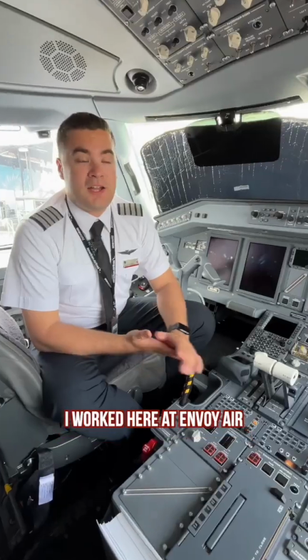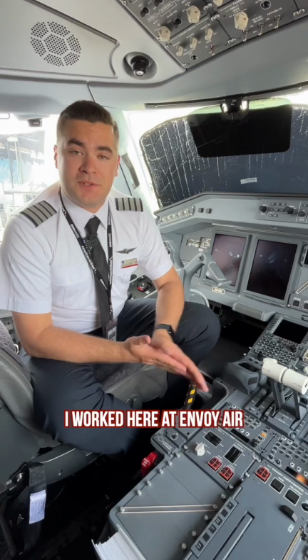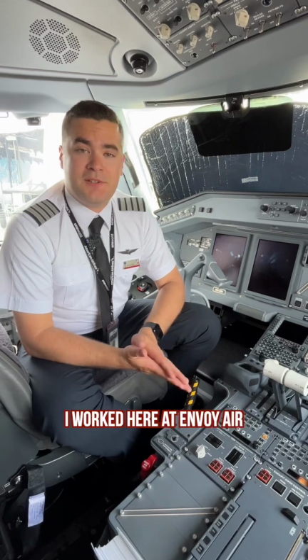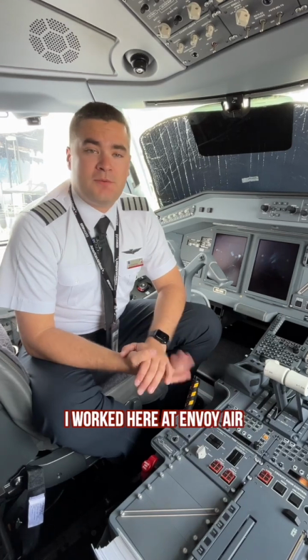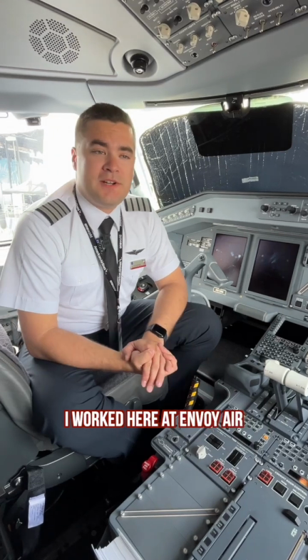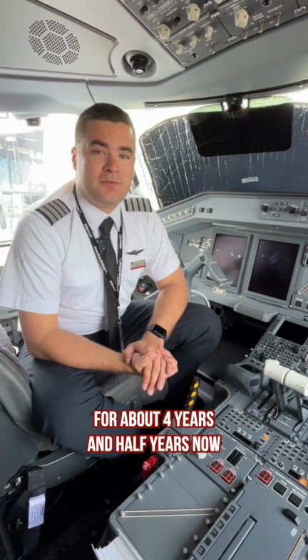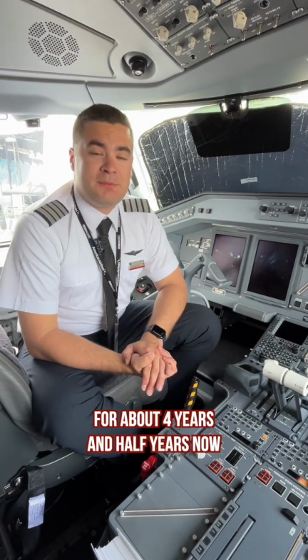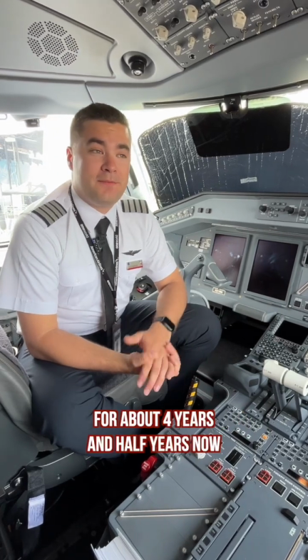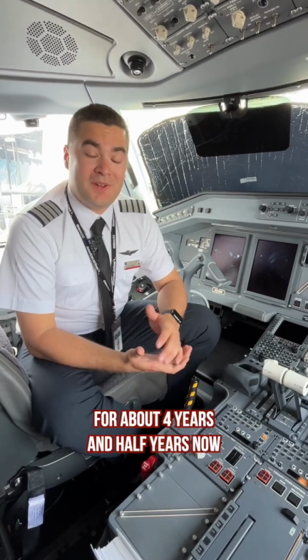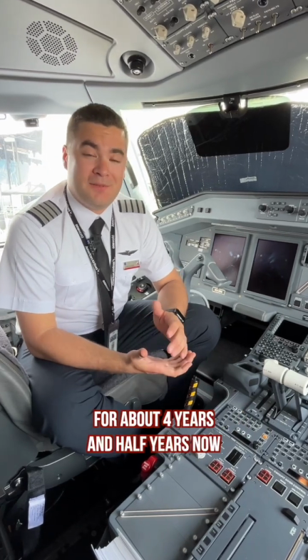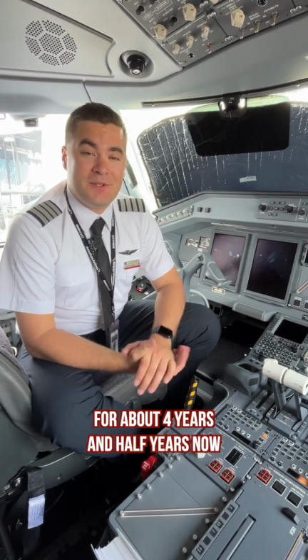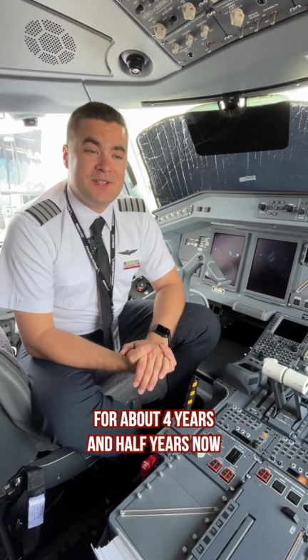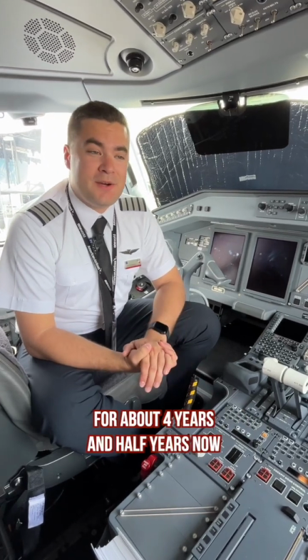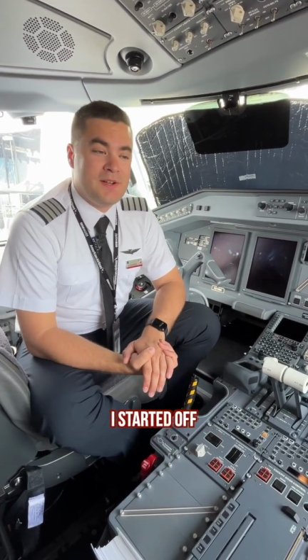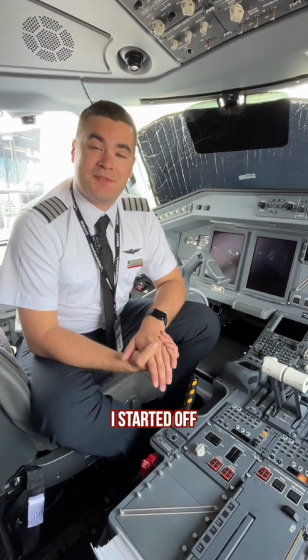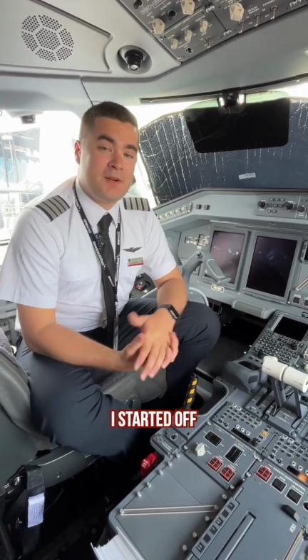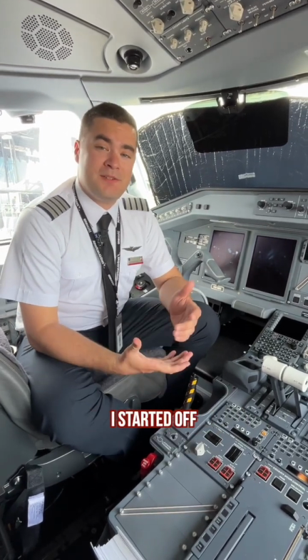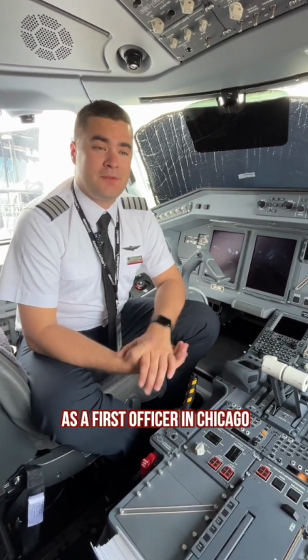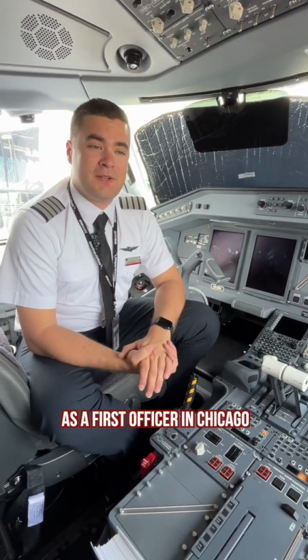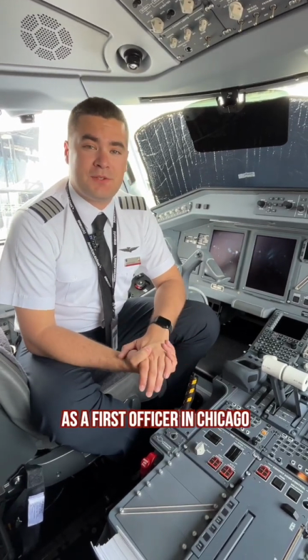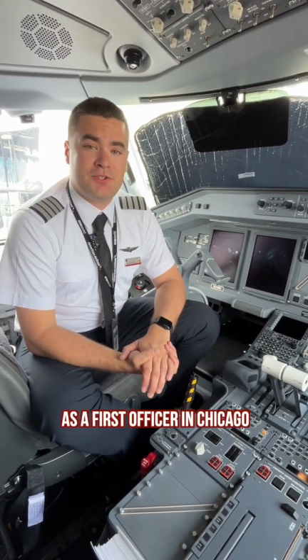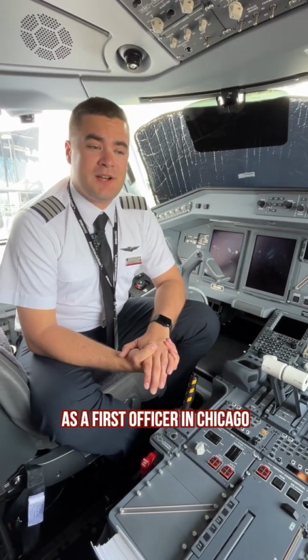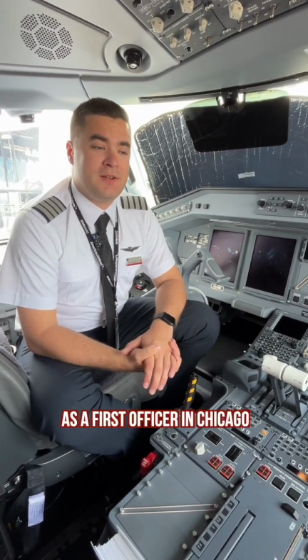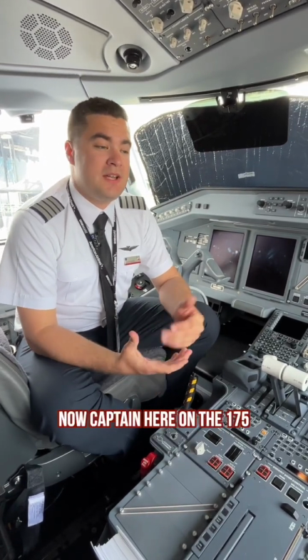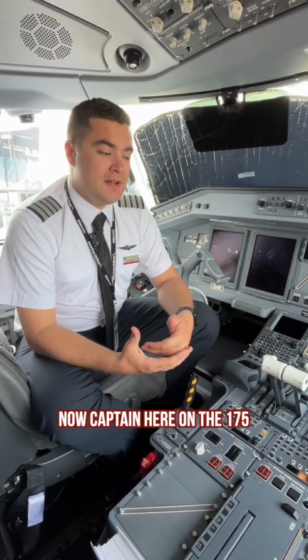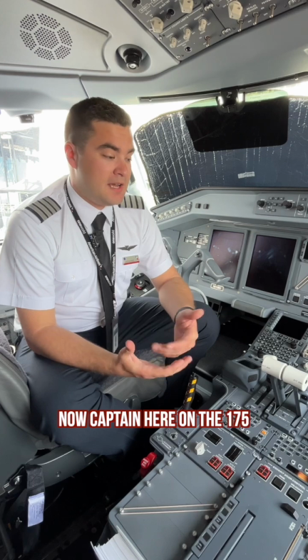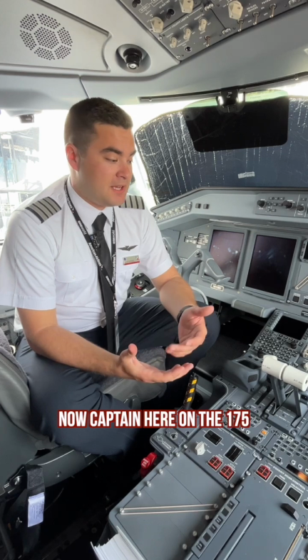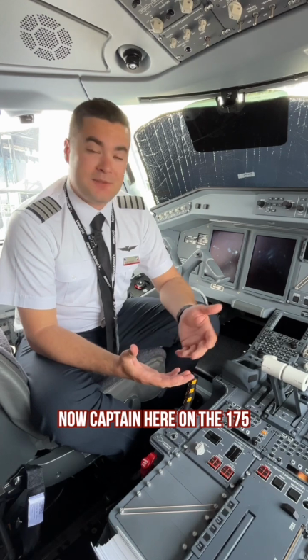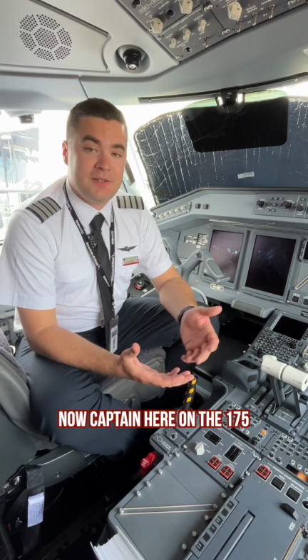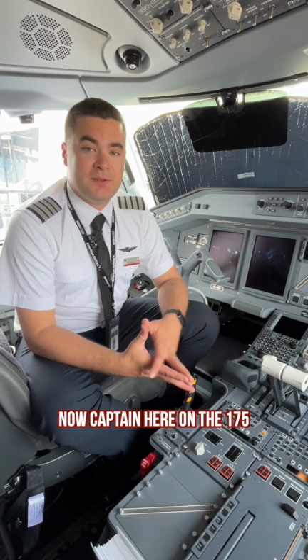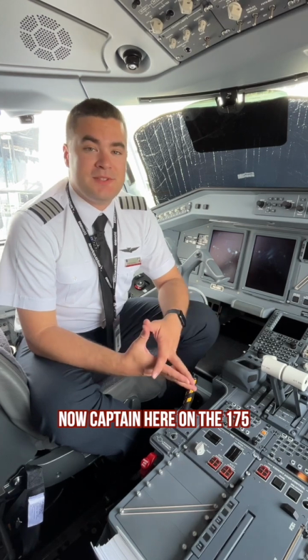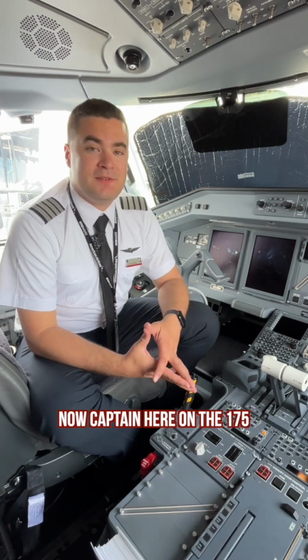I've worked here at Envoy Air for about four and a half years now. I started off as a first officer in Chicago, and now I'm a captain here on the 175.